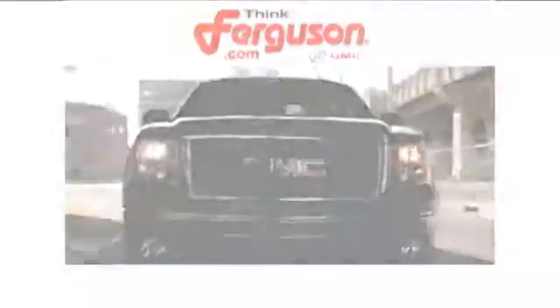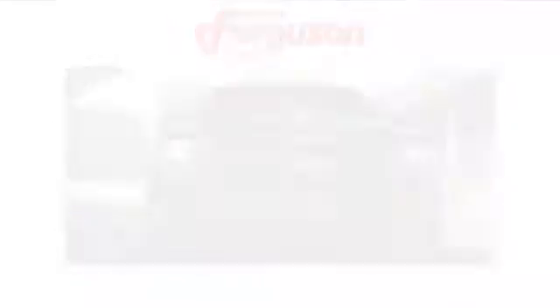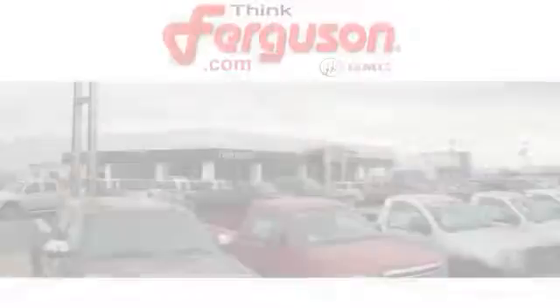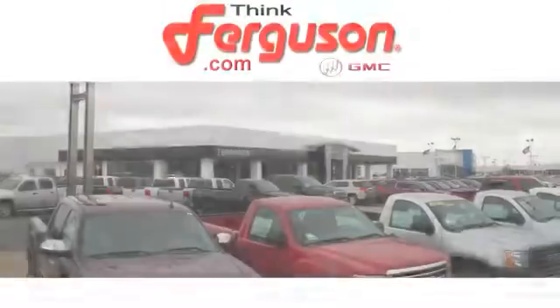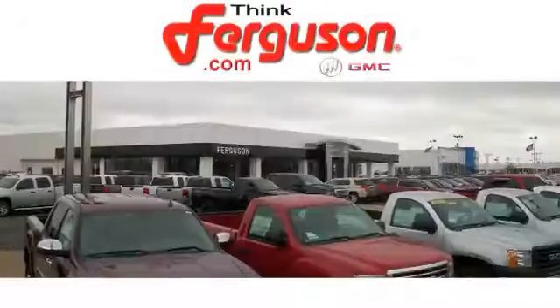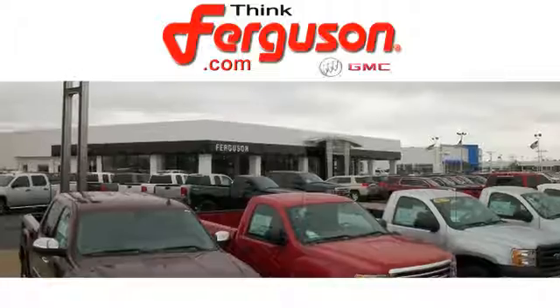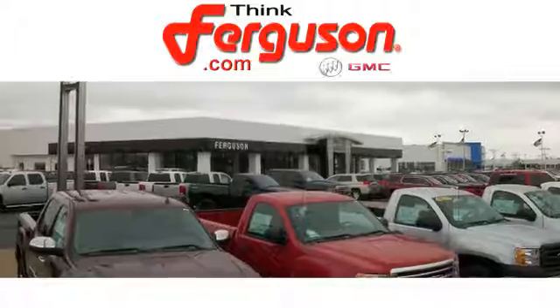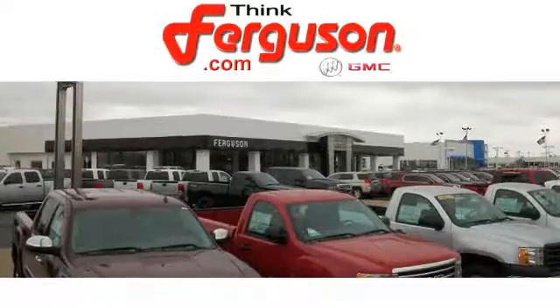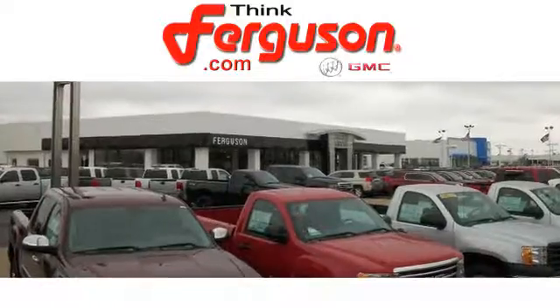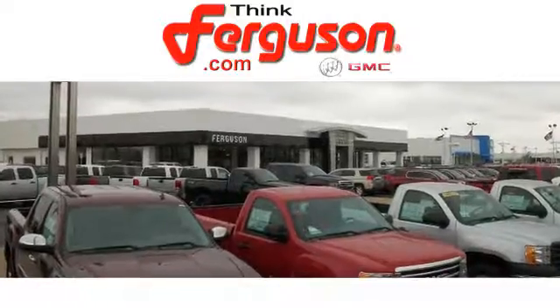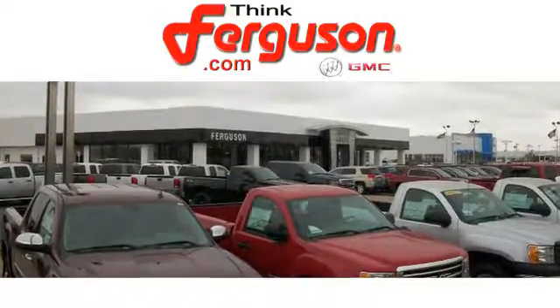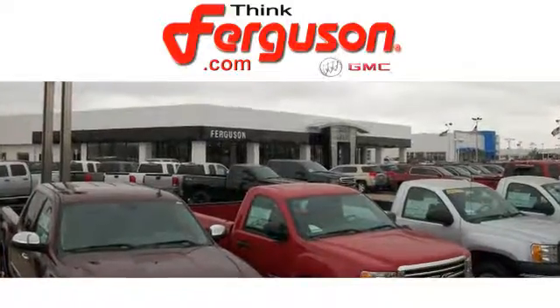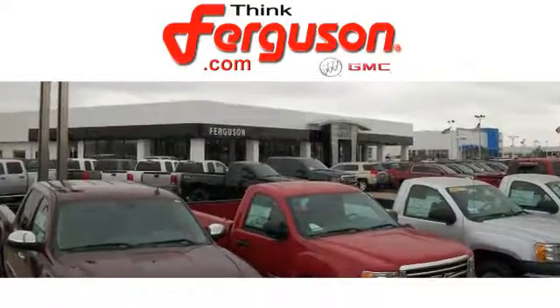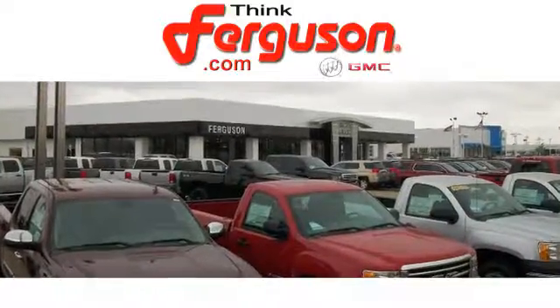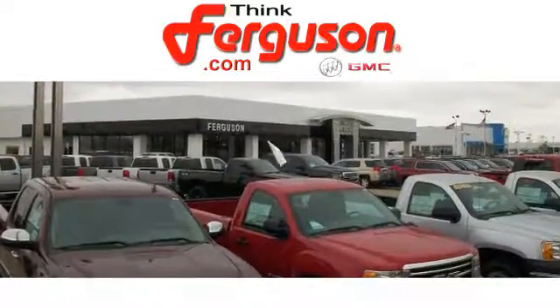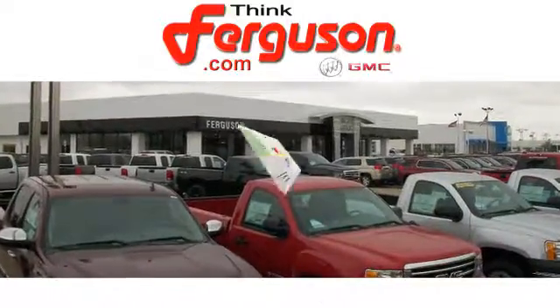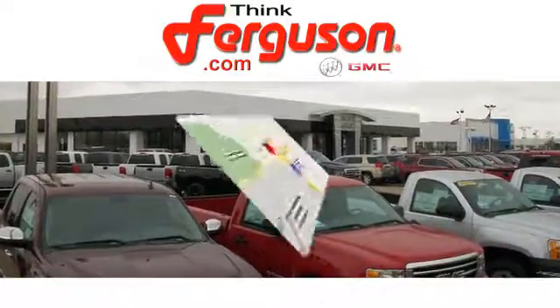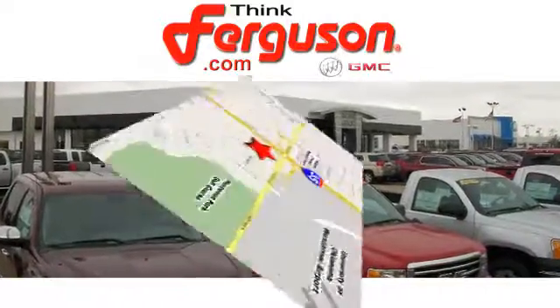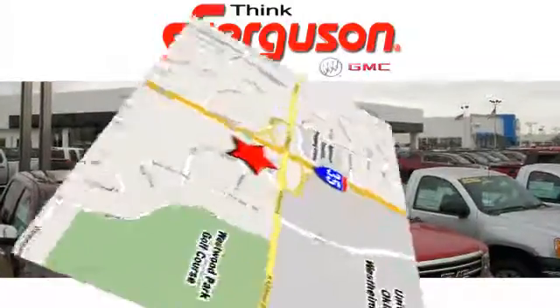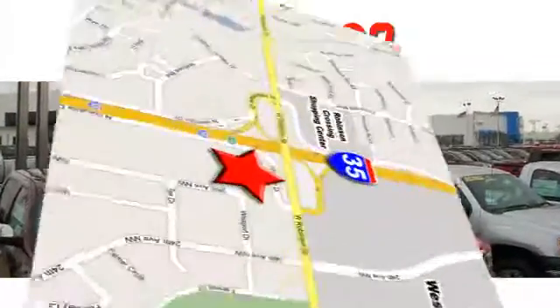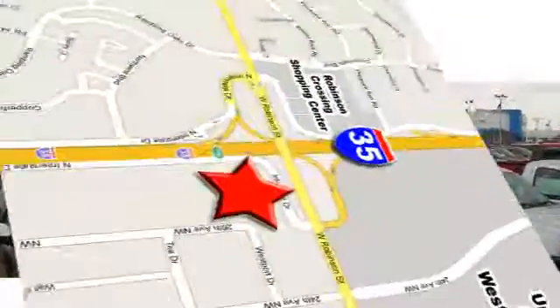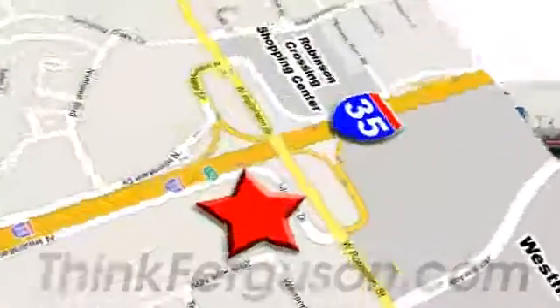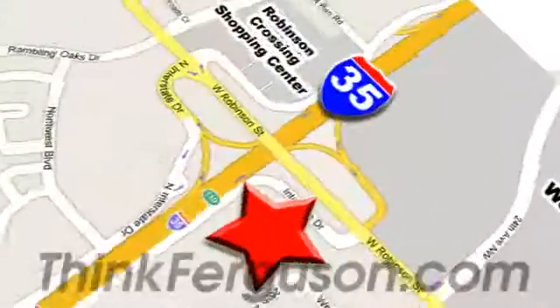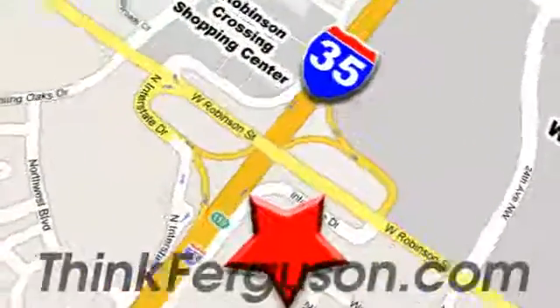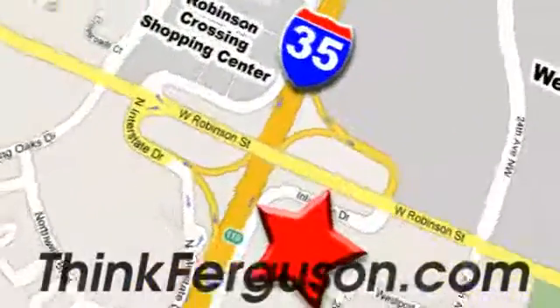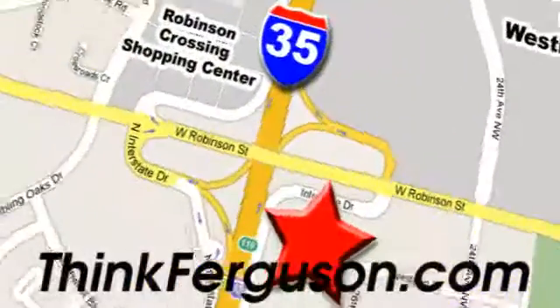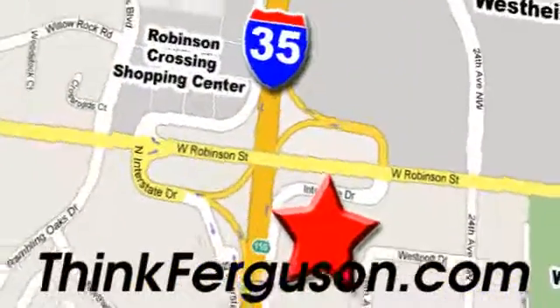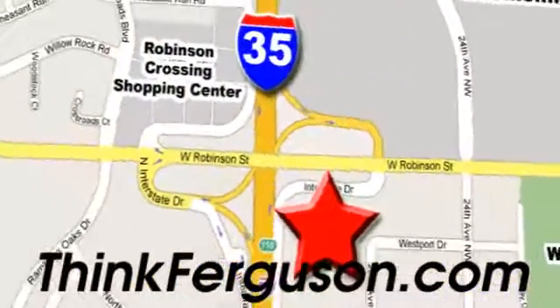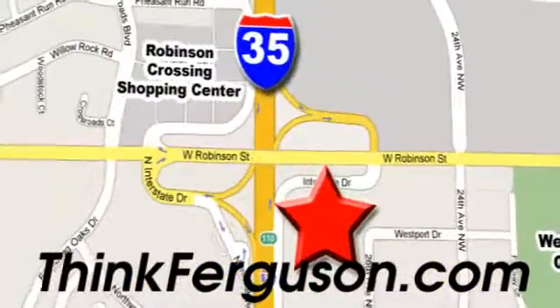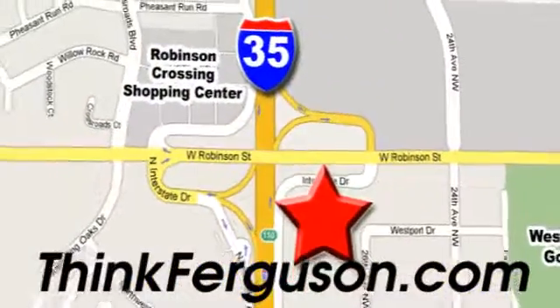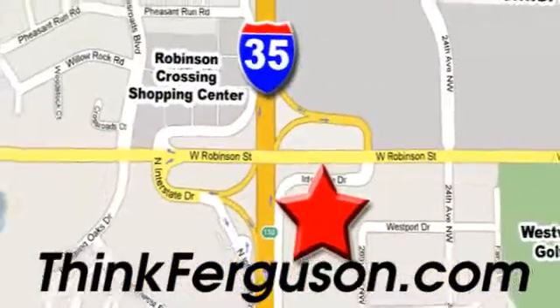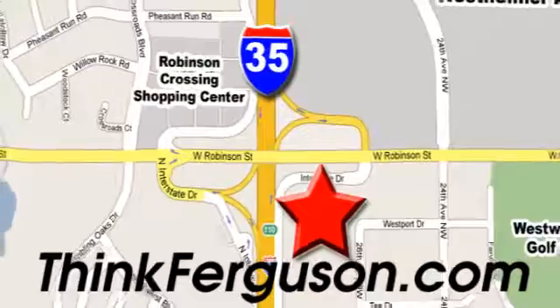The customer service is great too. We are conveniently located off I-35 and West Robinson Street in Norman, Oklahoma.